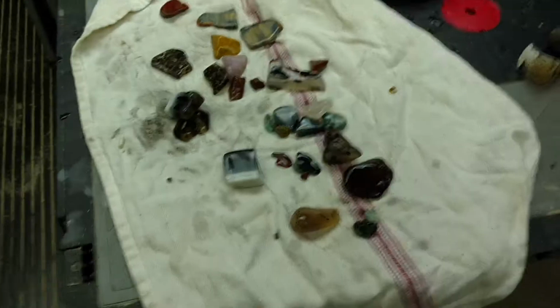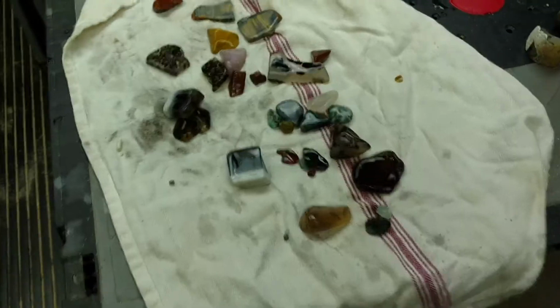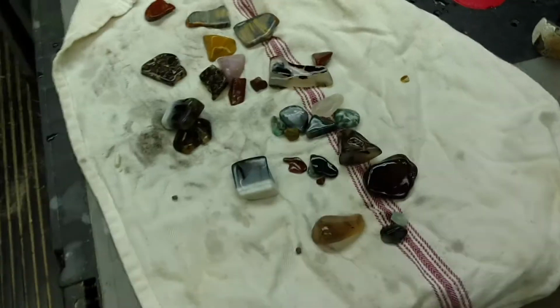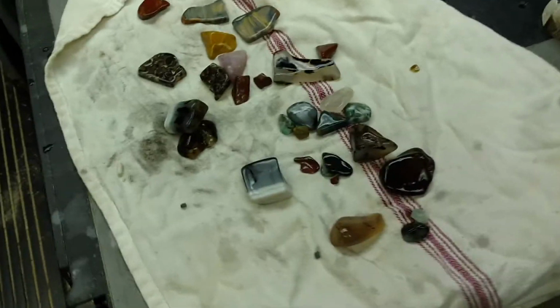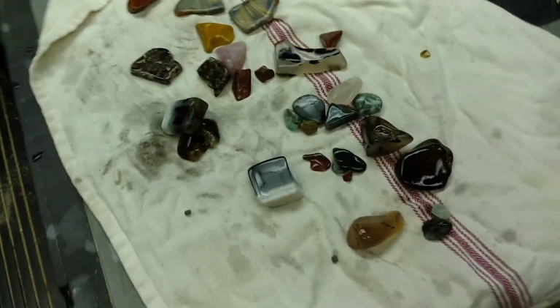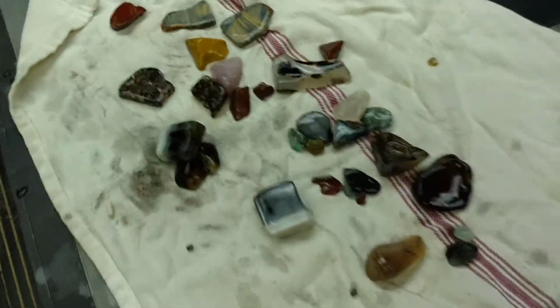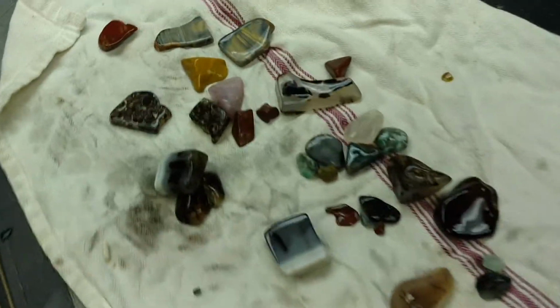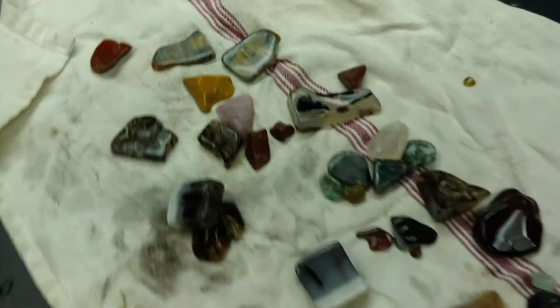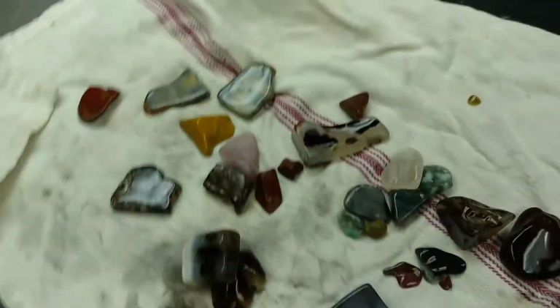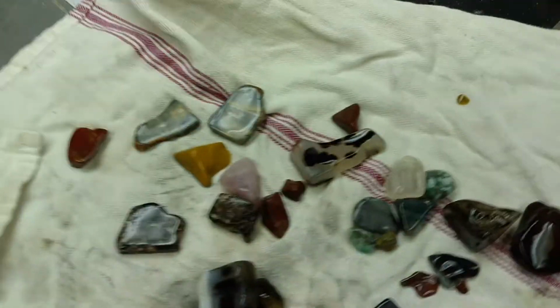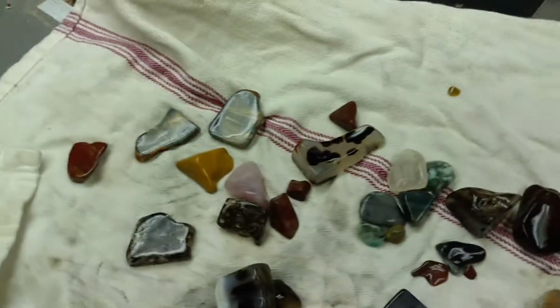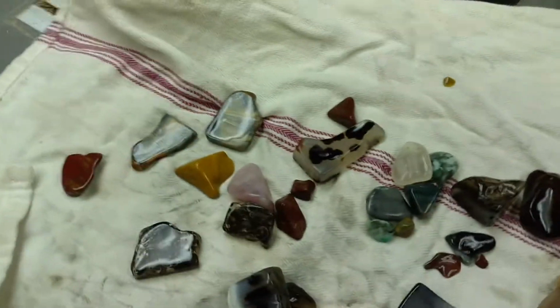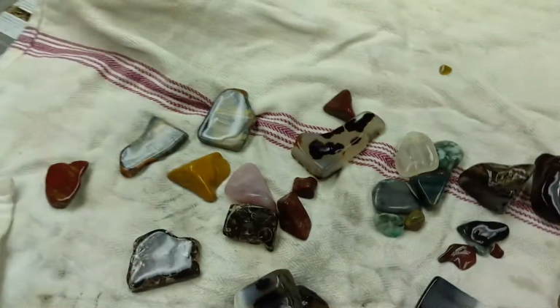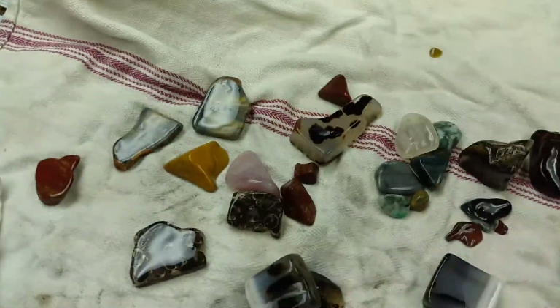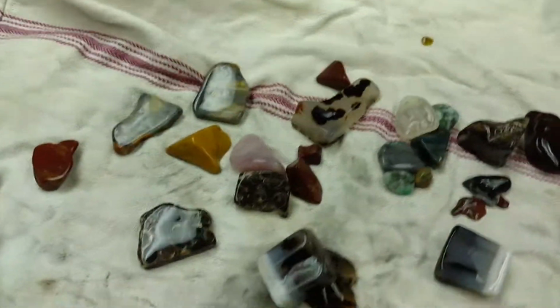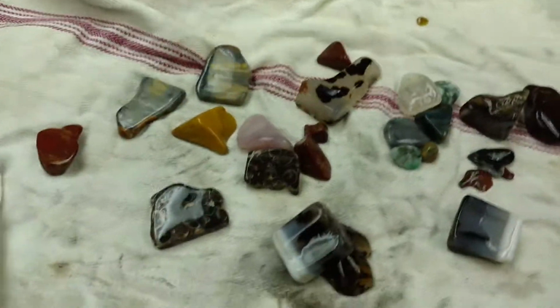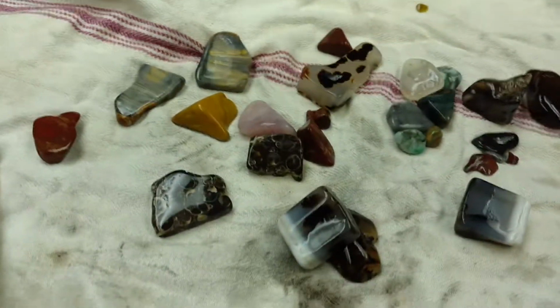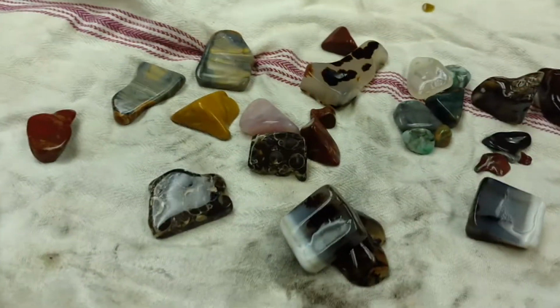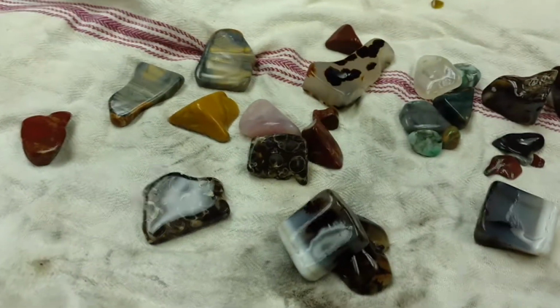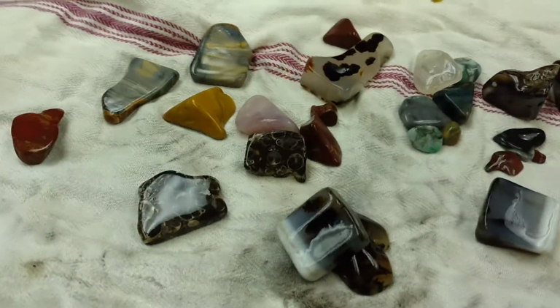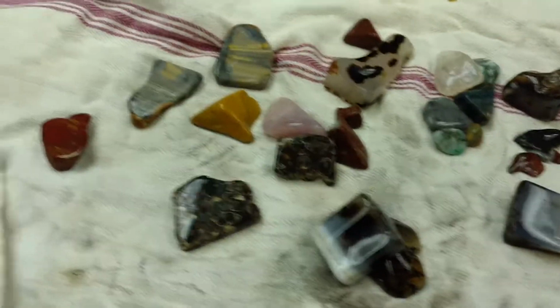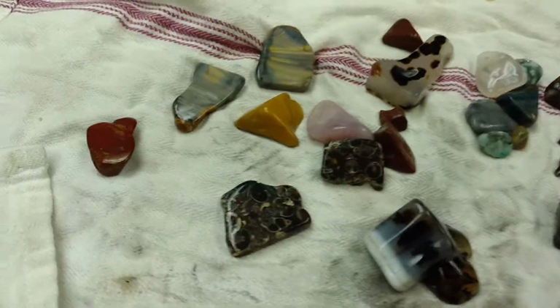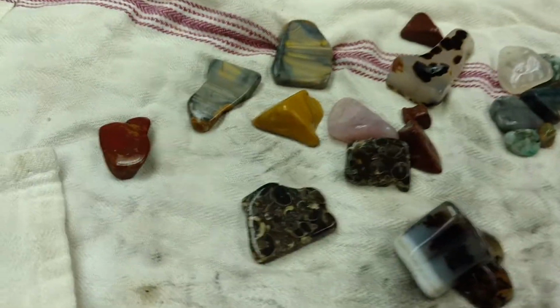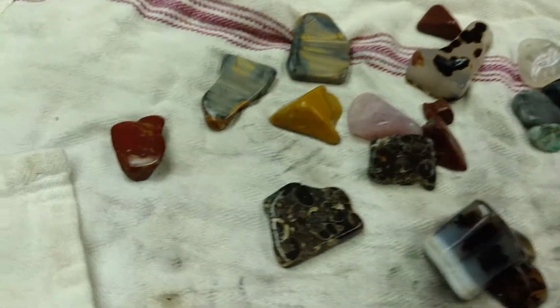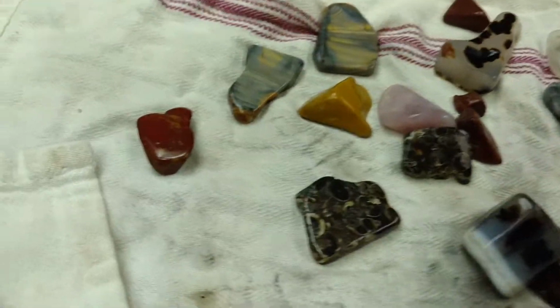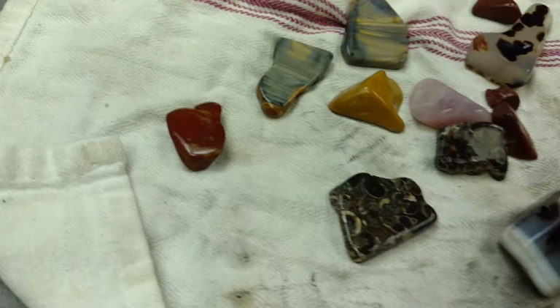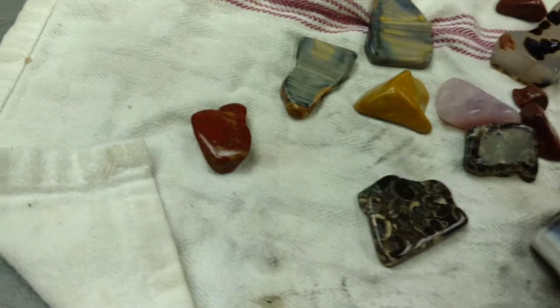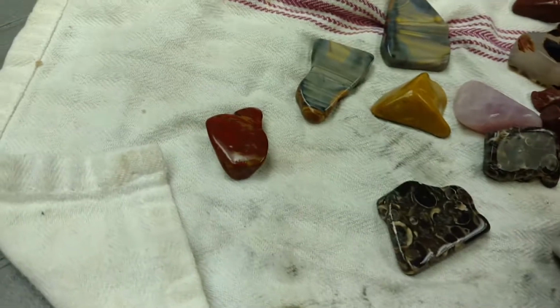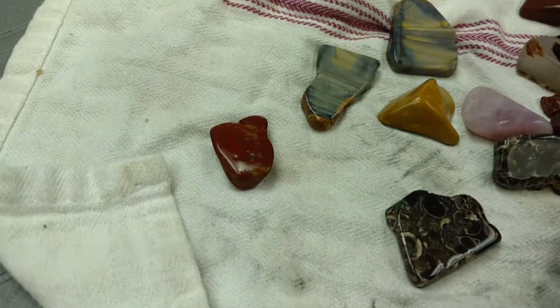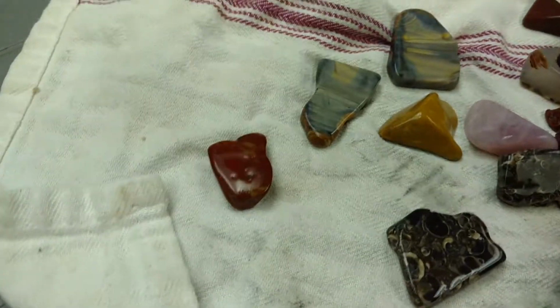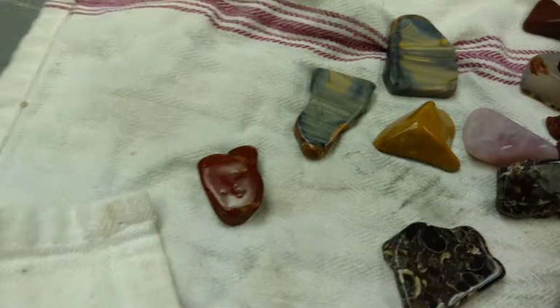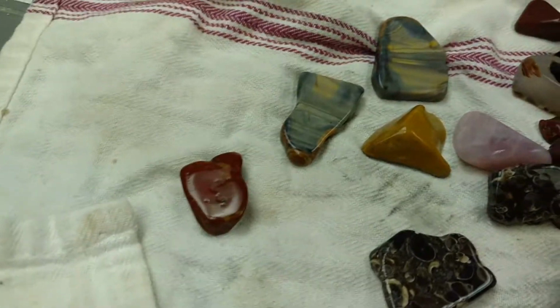Here's this batch just exiting 60-90 grit. It's looking really, really nice.